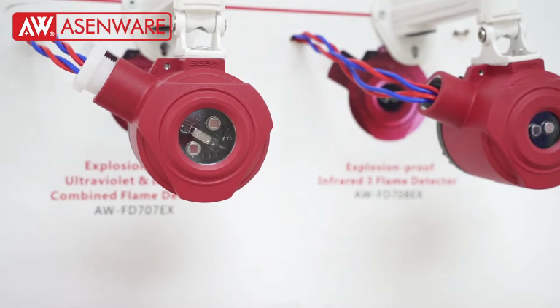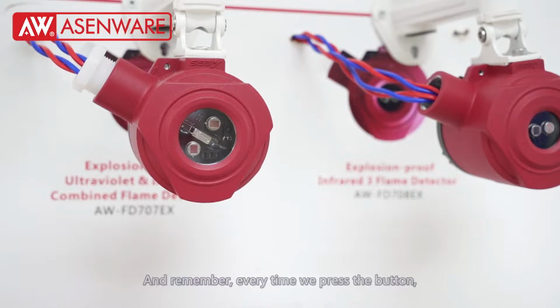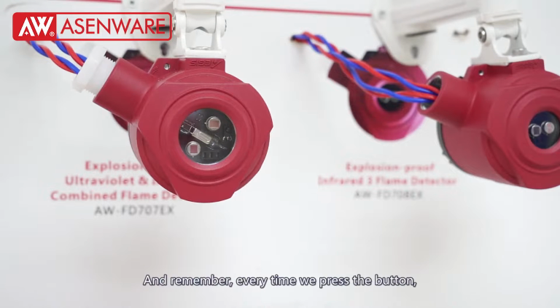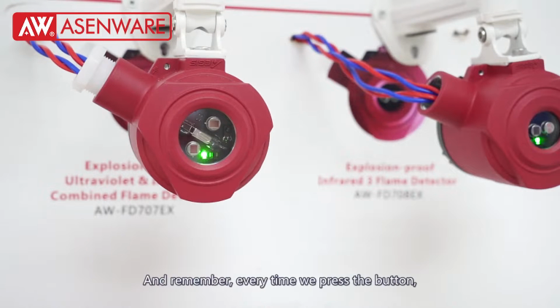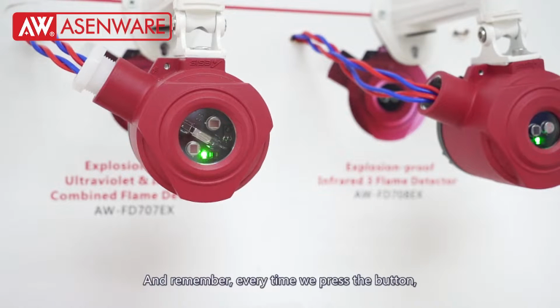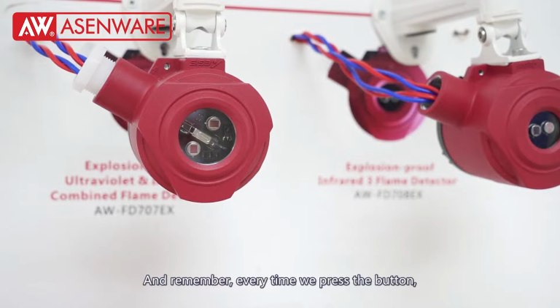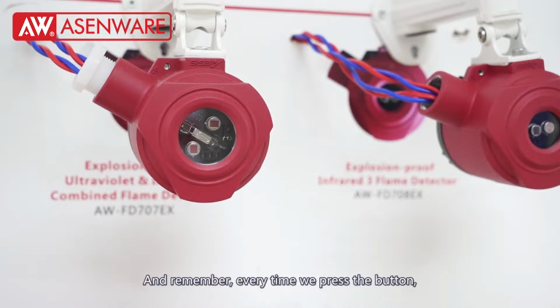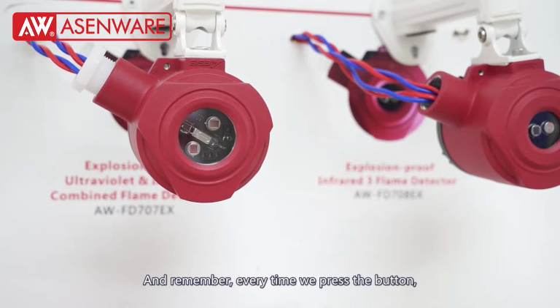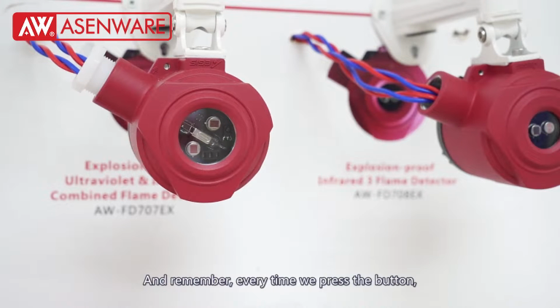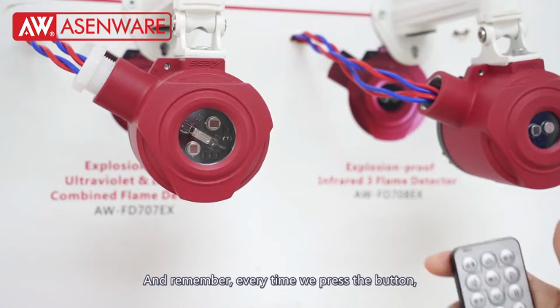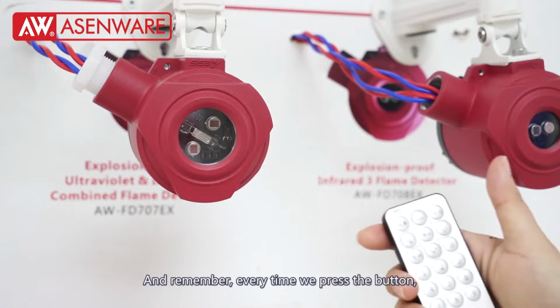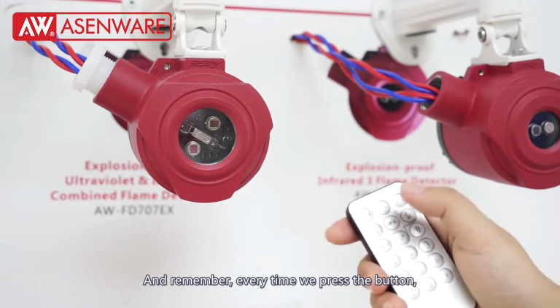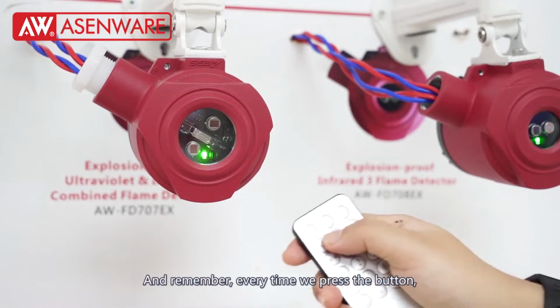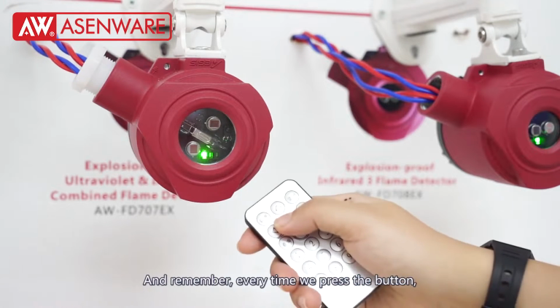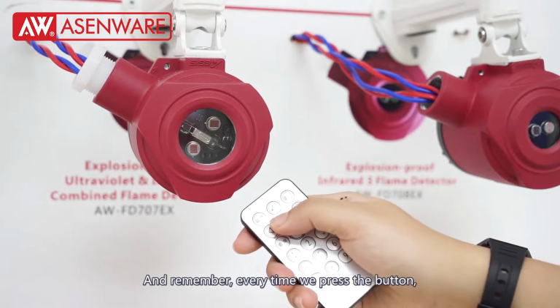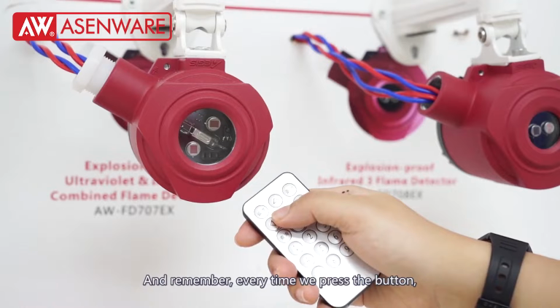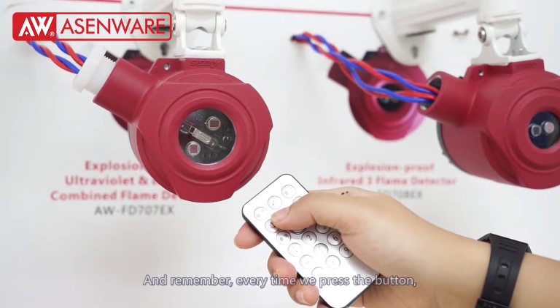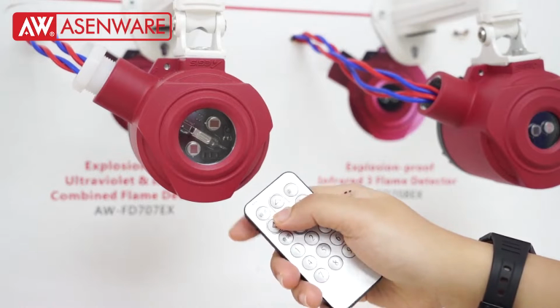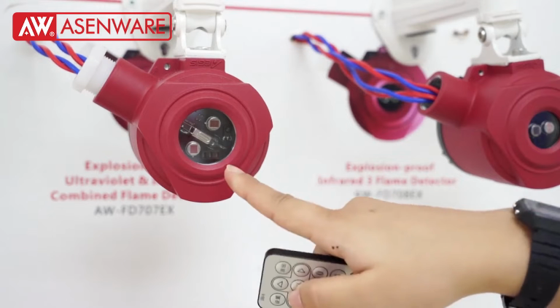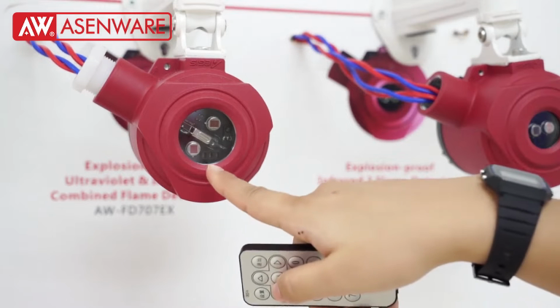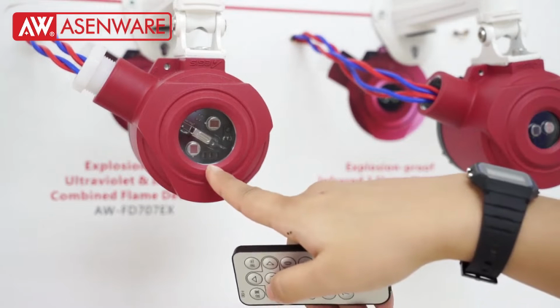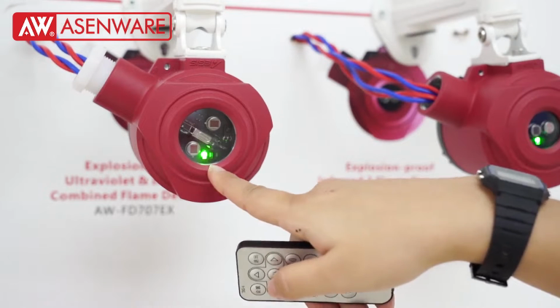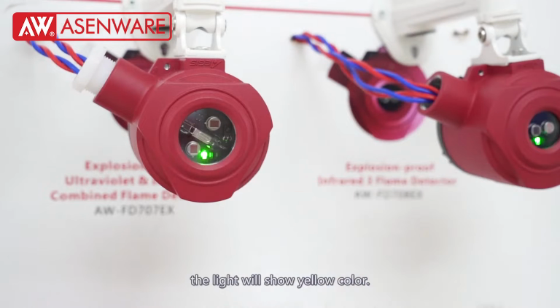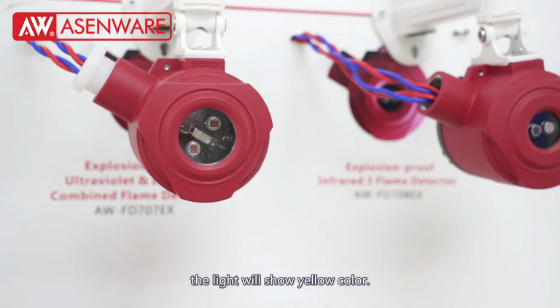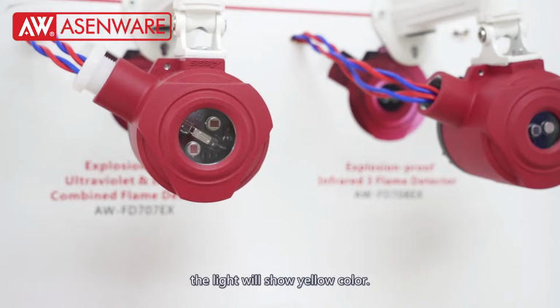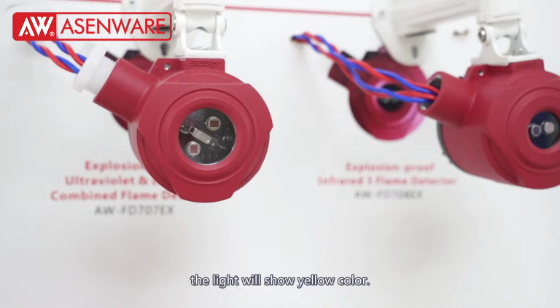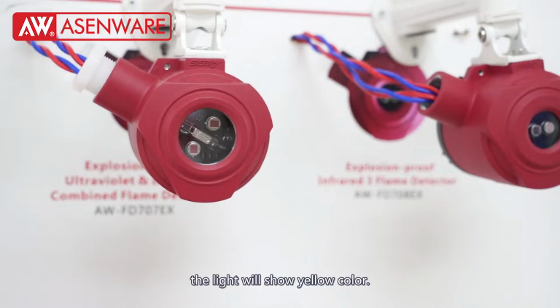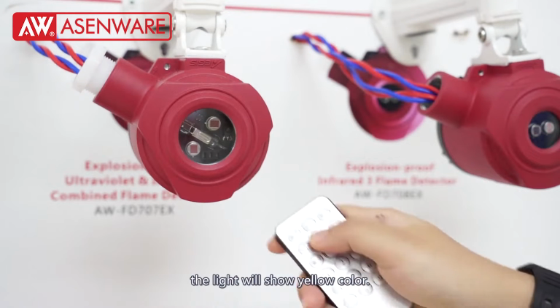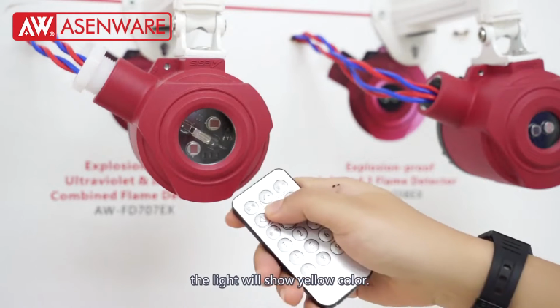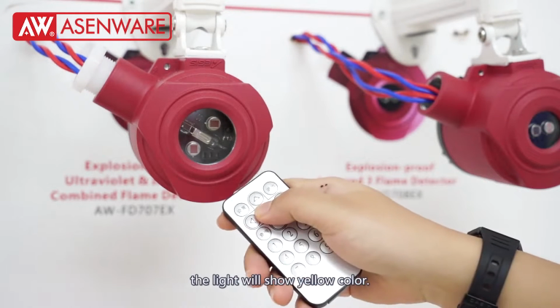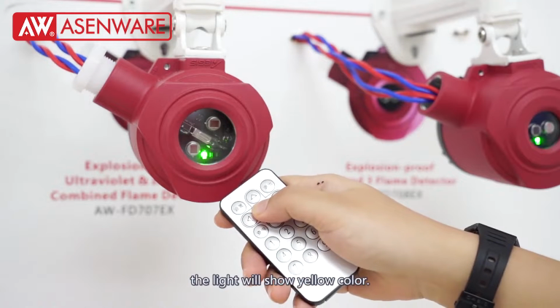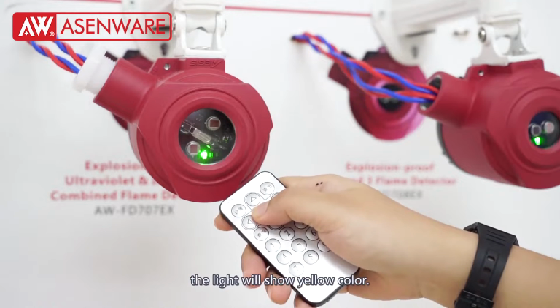And remember, every time we press the button, the light will show yellow light.